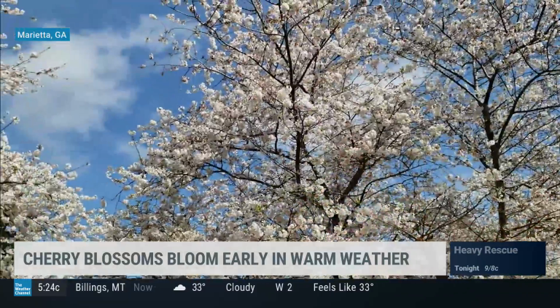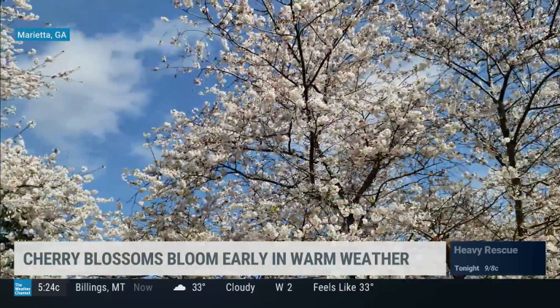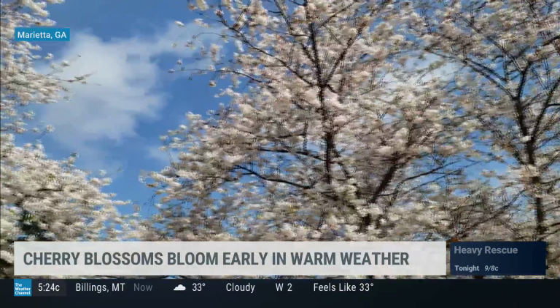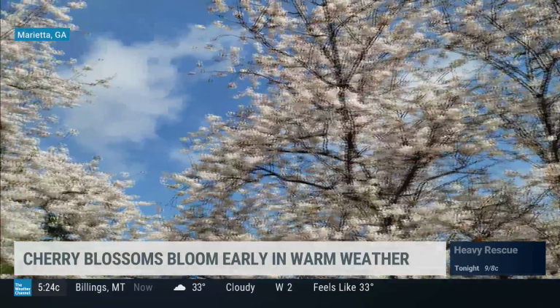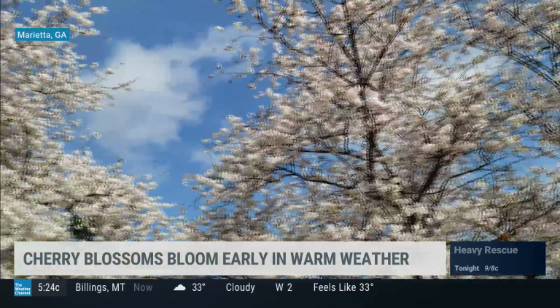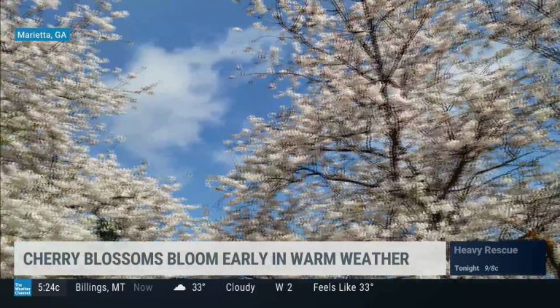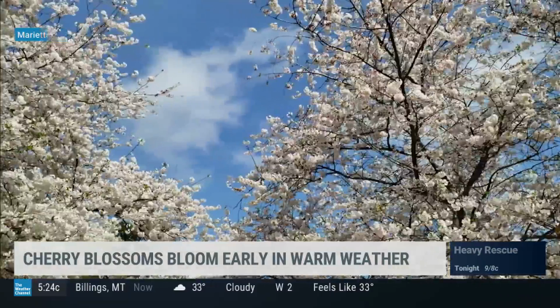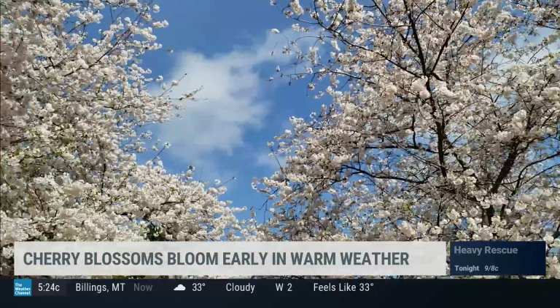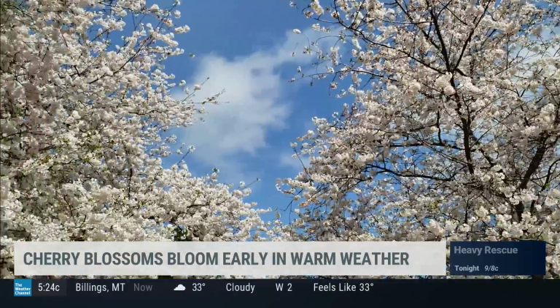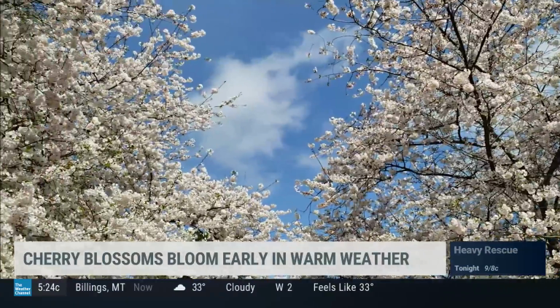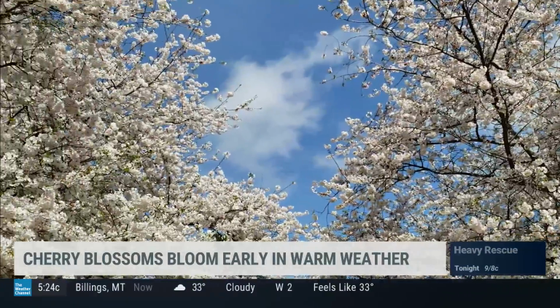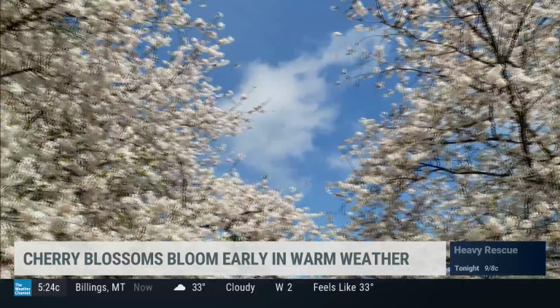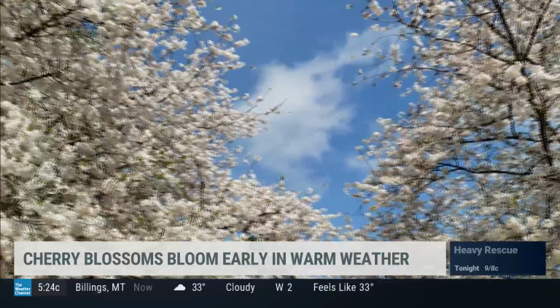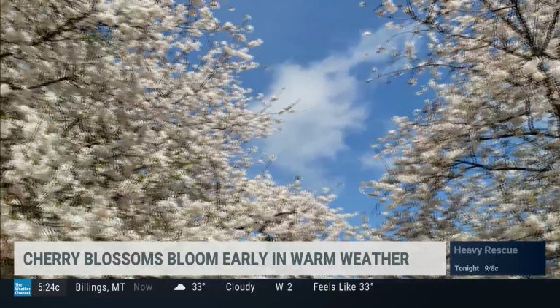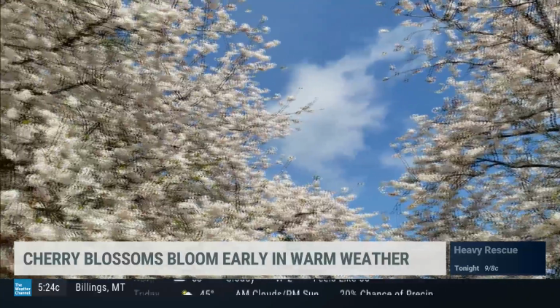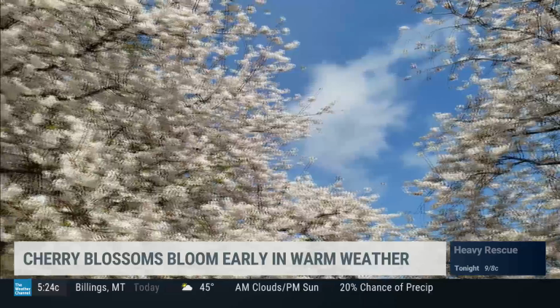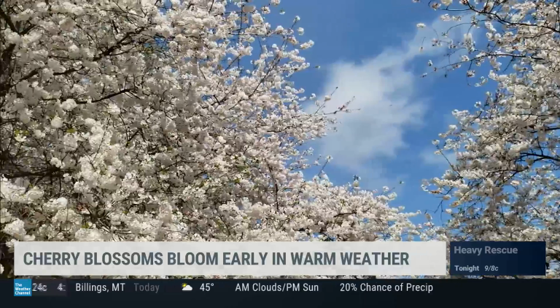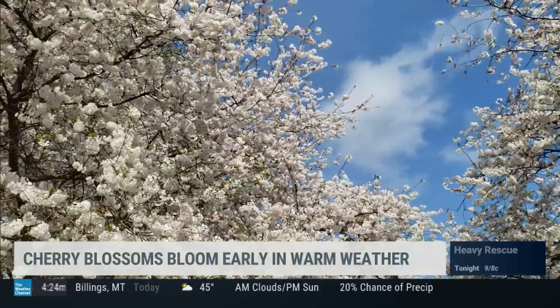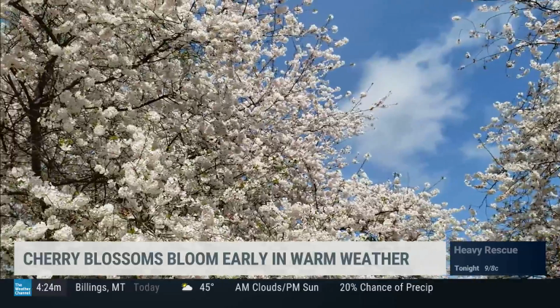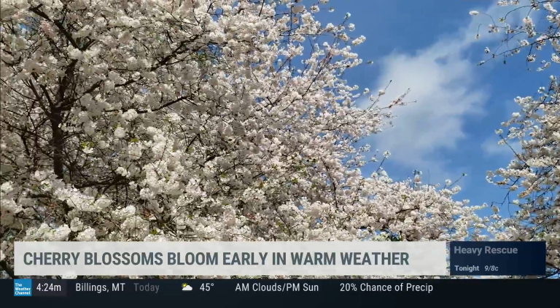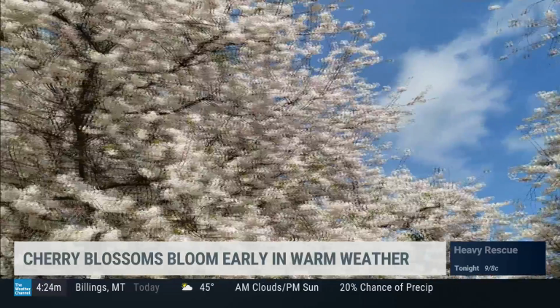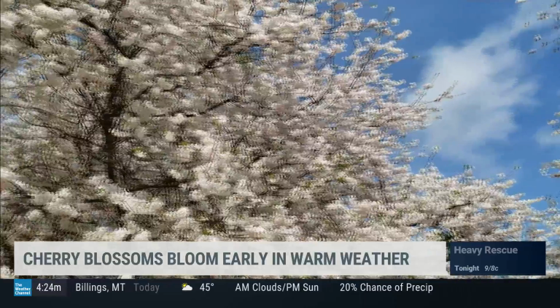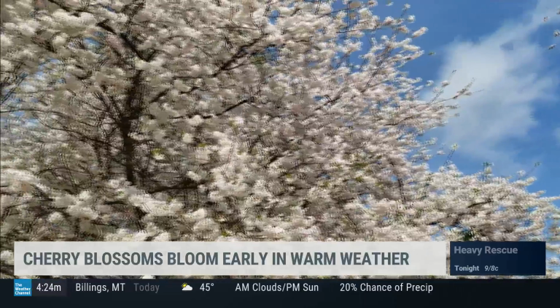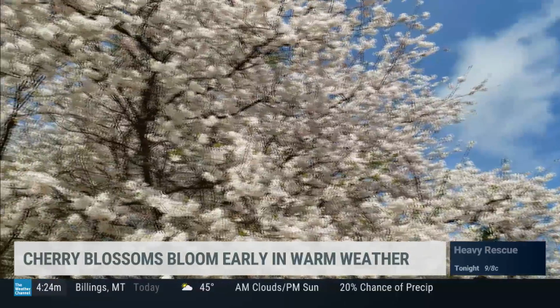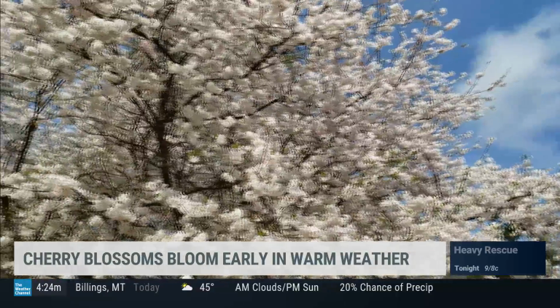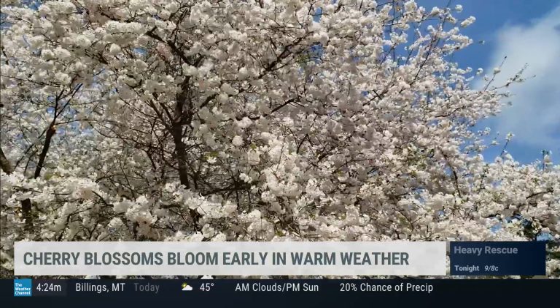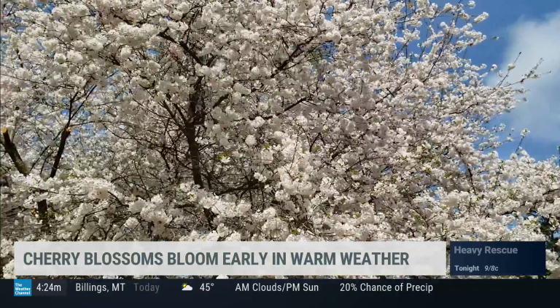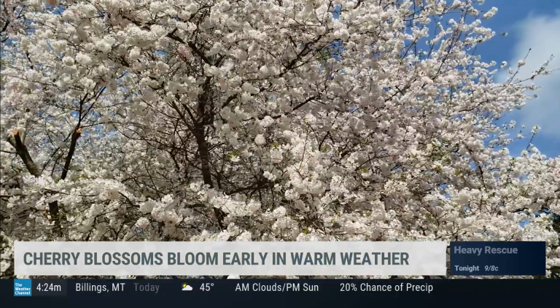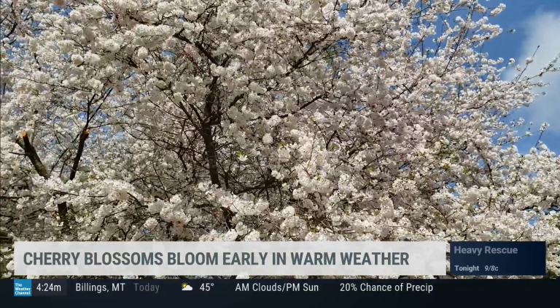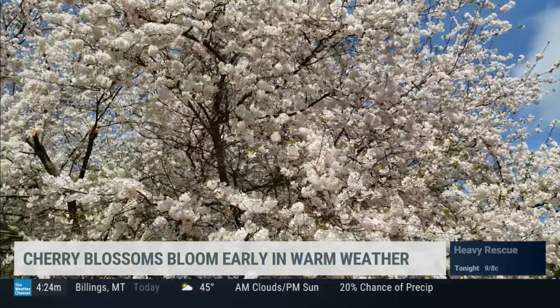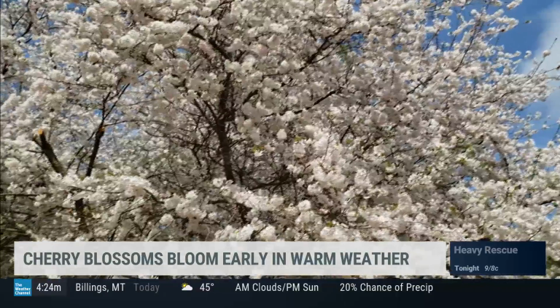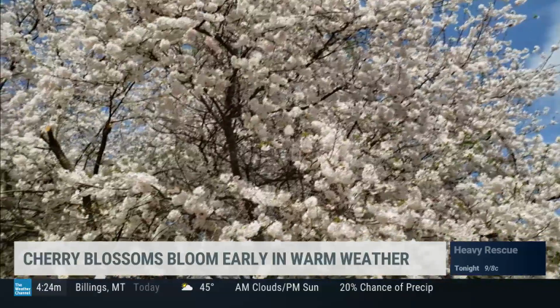So put one in, and this time next year you'll have these beautiful blooms in your backyard. I'm Mike Seidel, The Weather Channel.